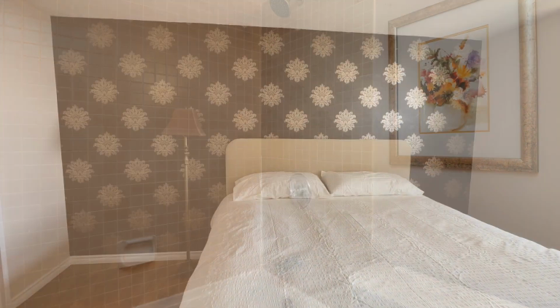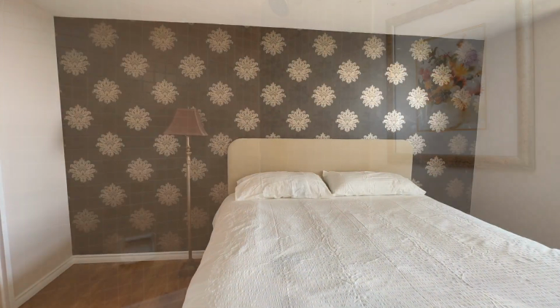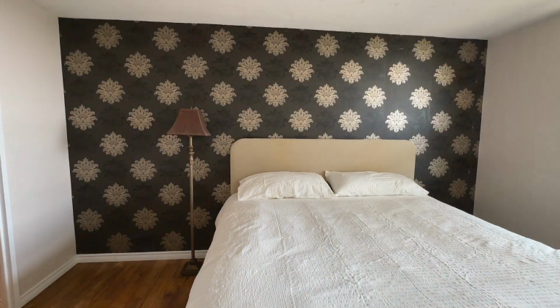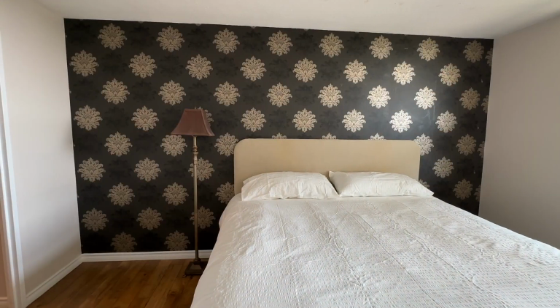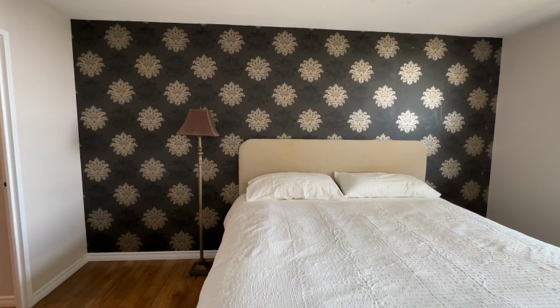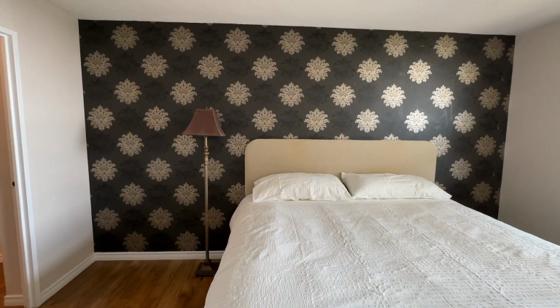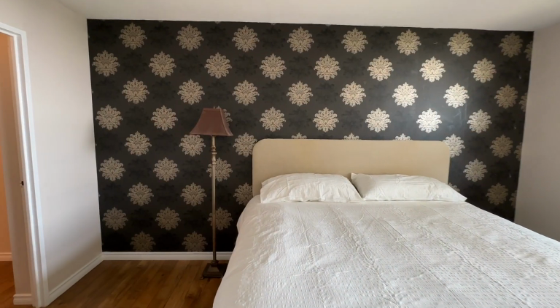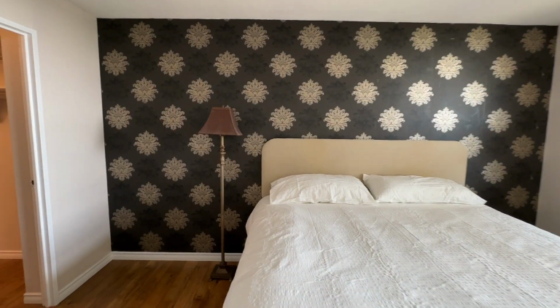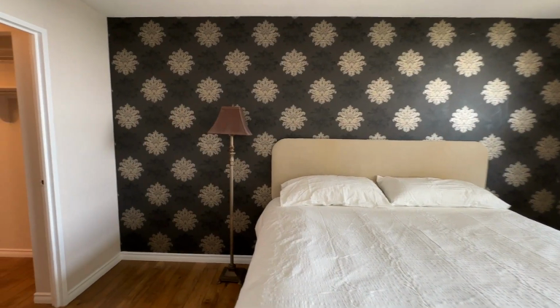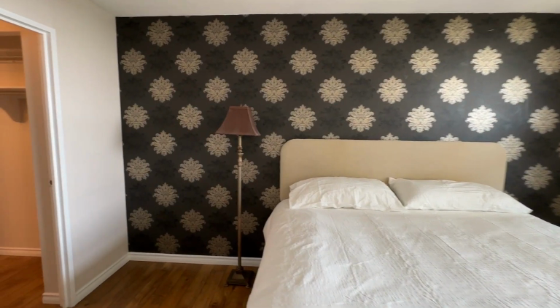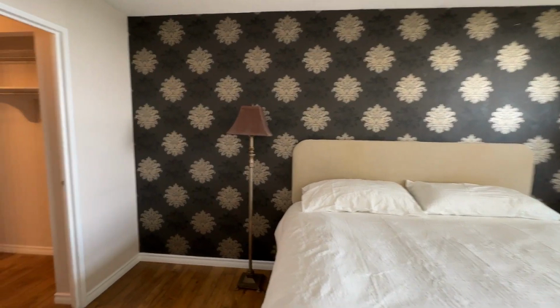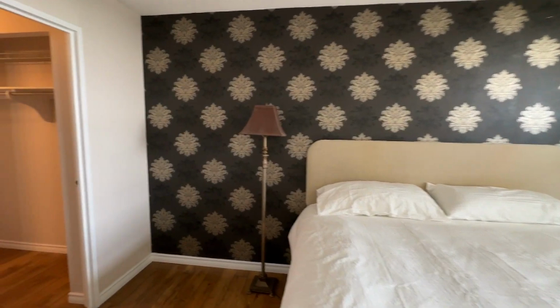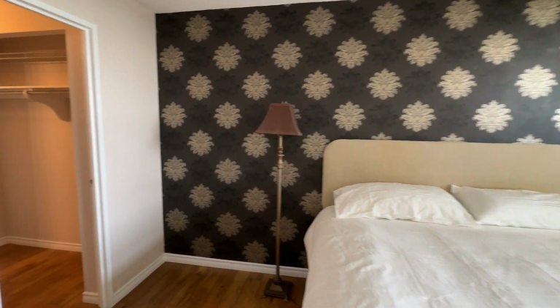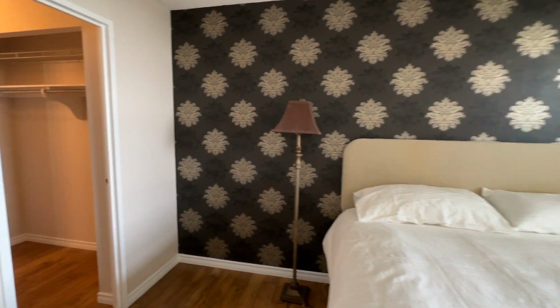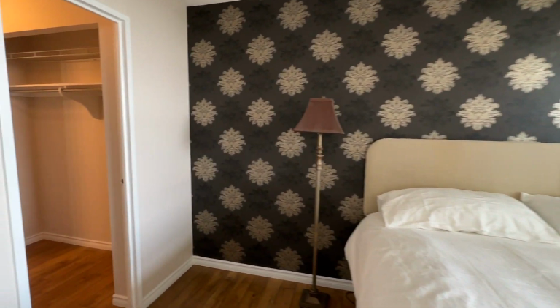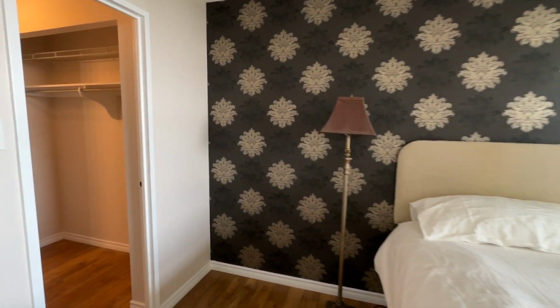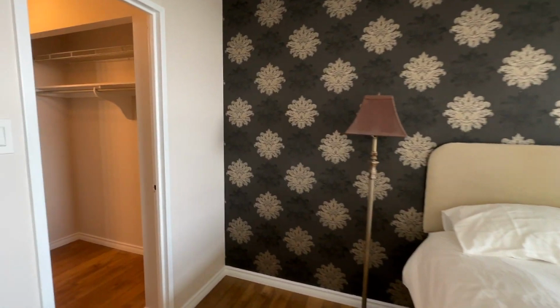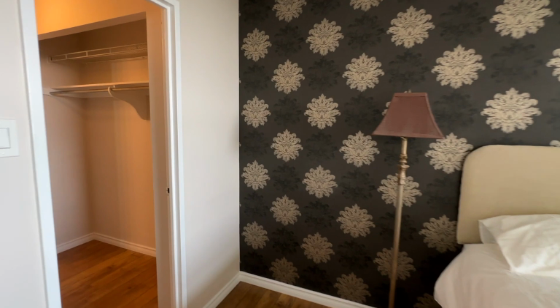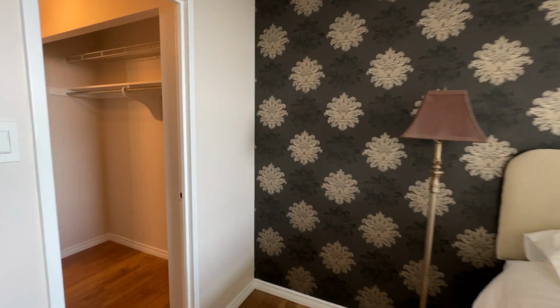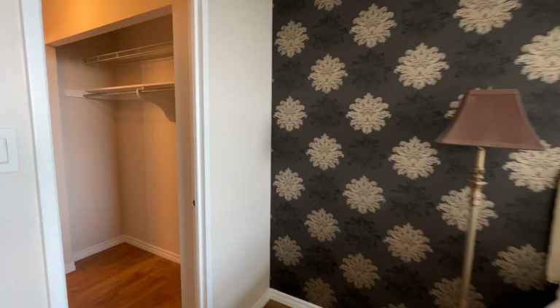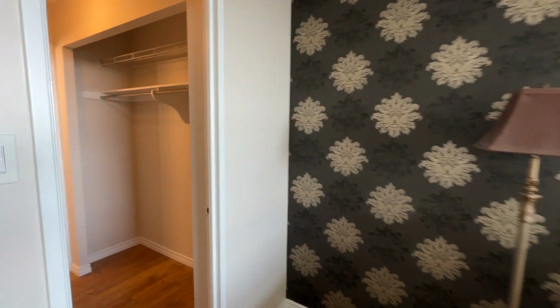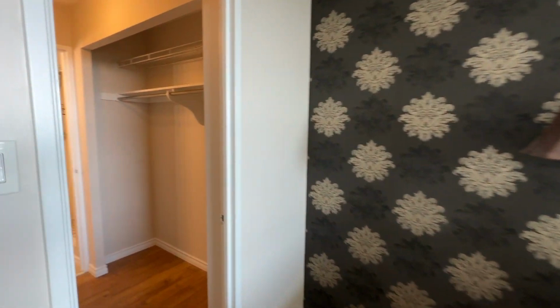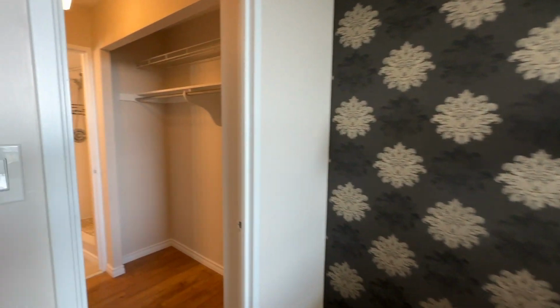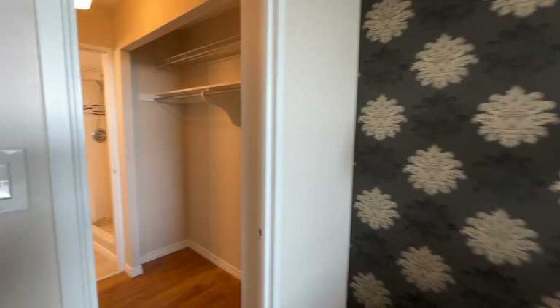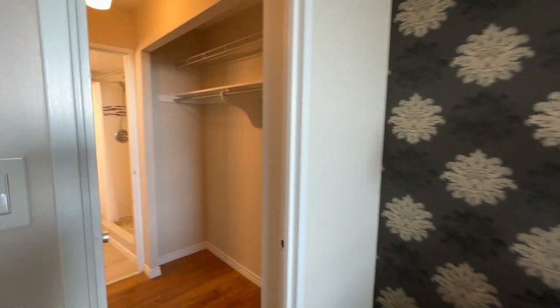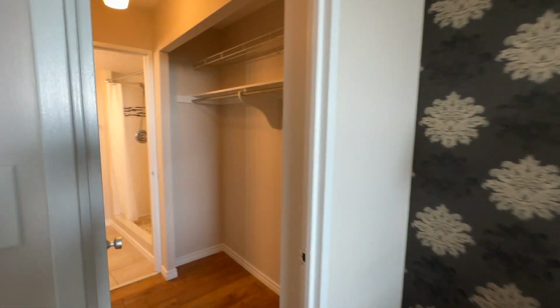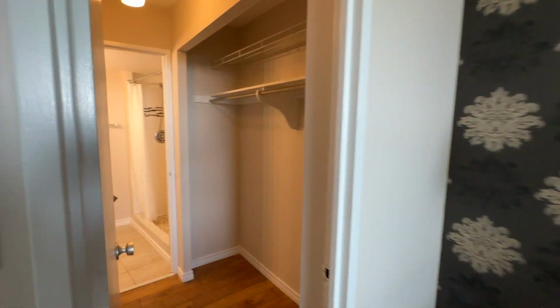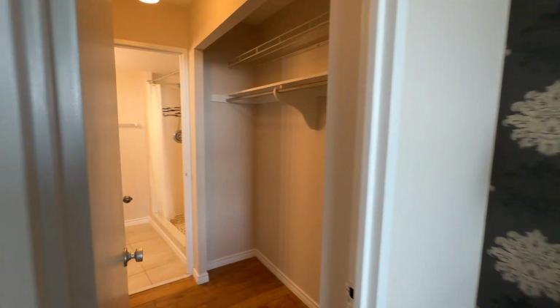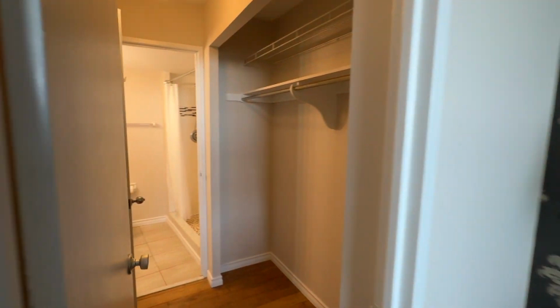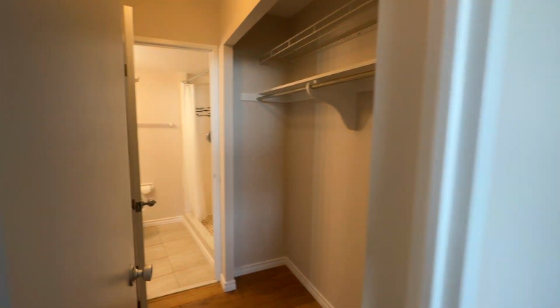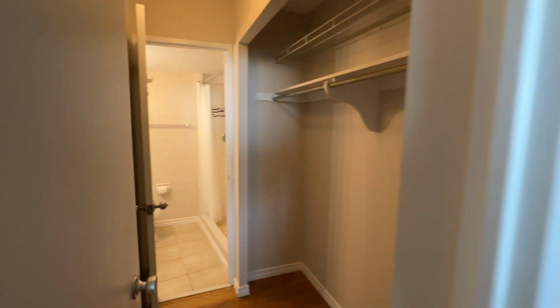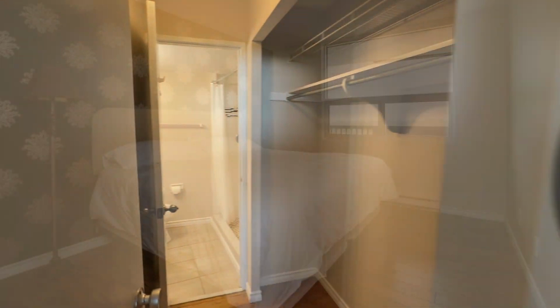A king-sized primary bedroom with its own walk-through closet and full ensuite.